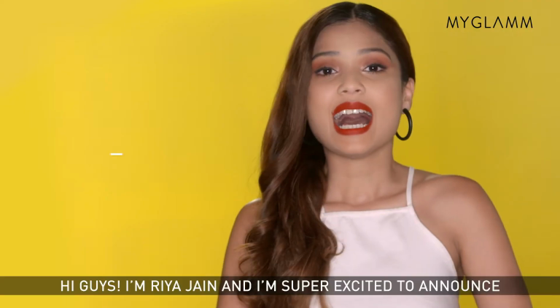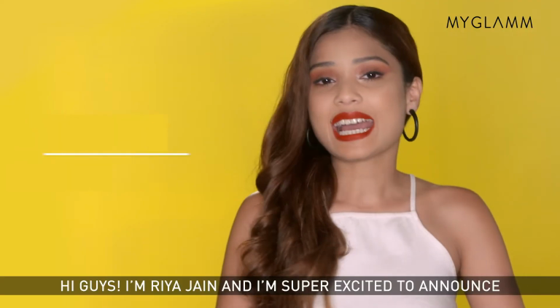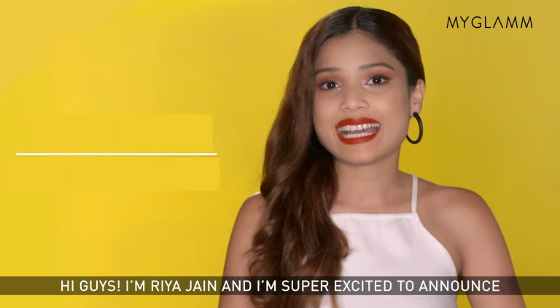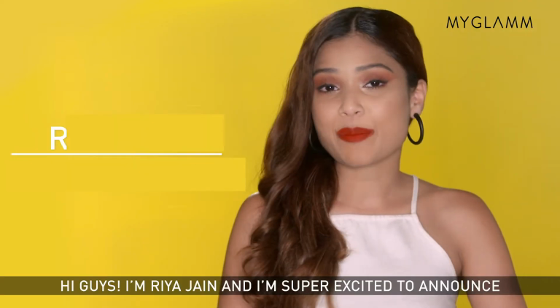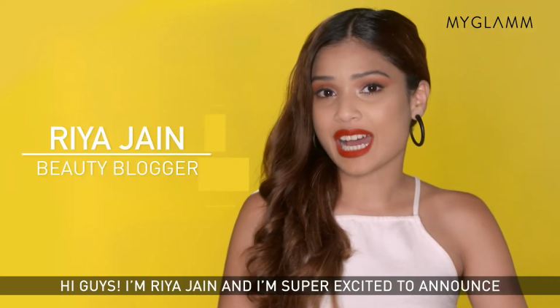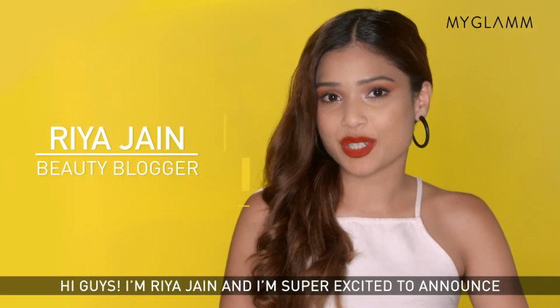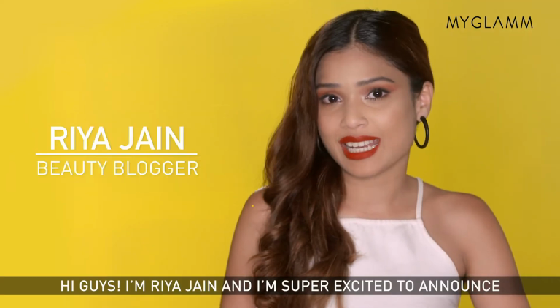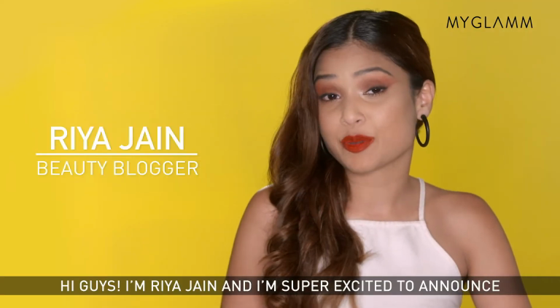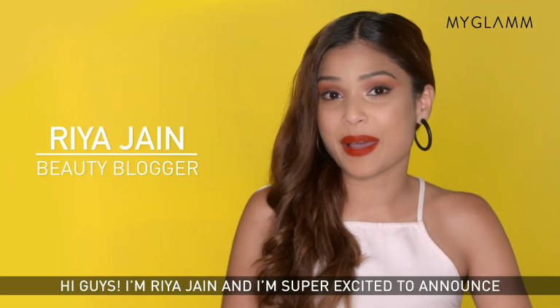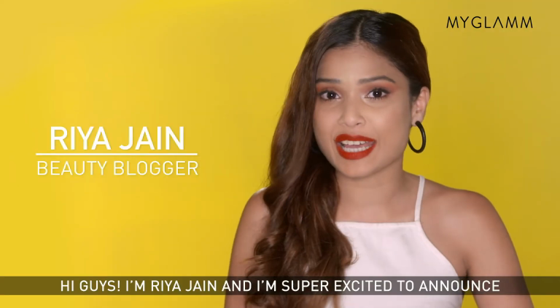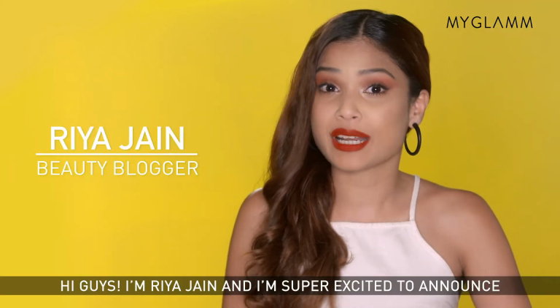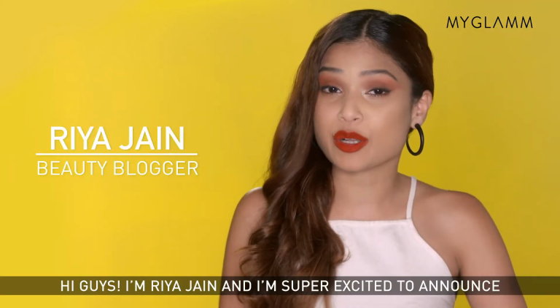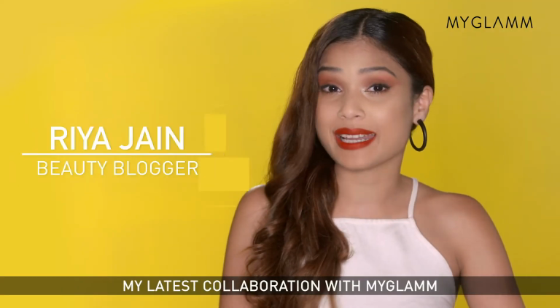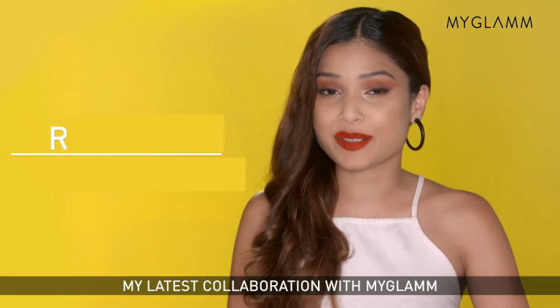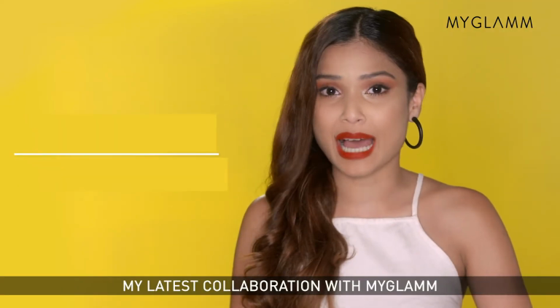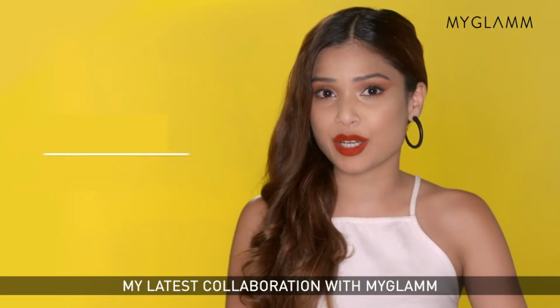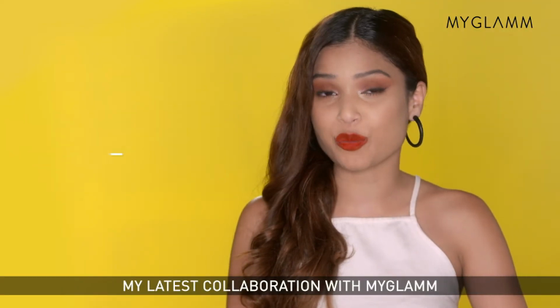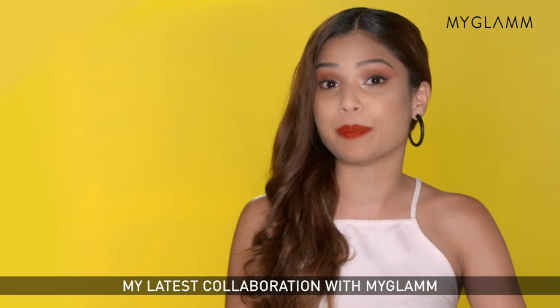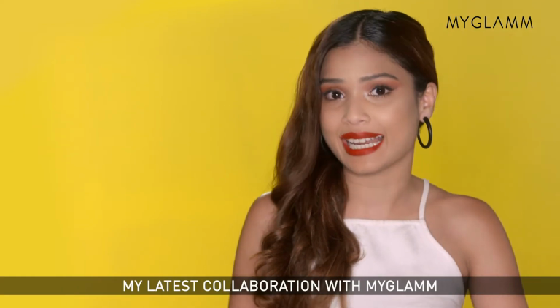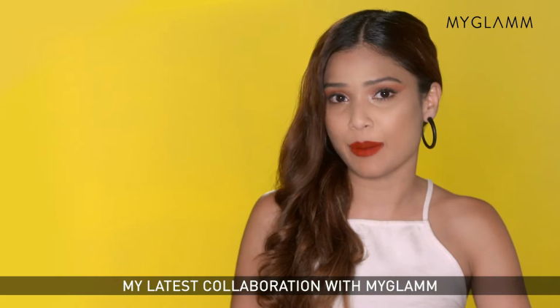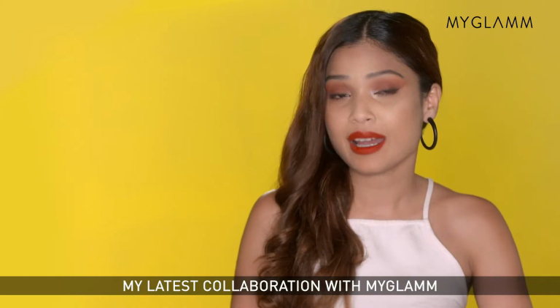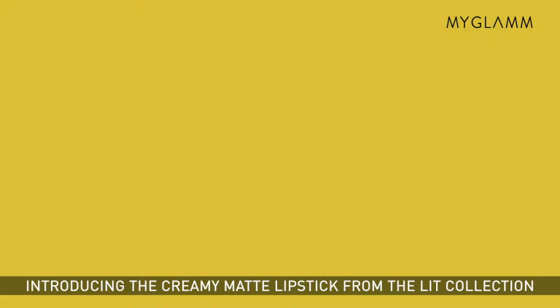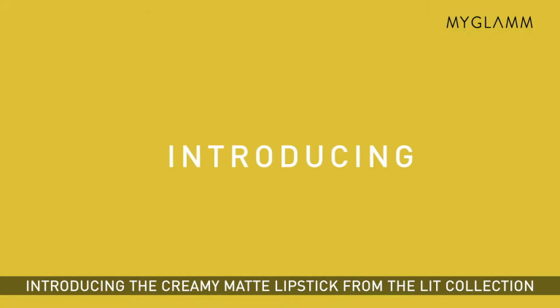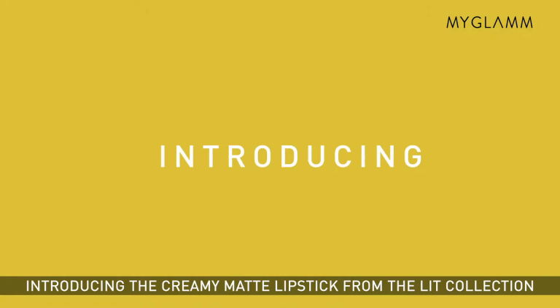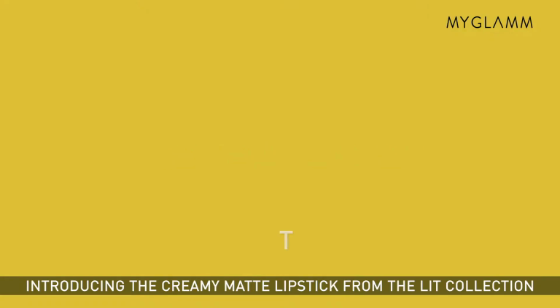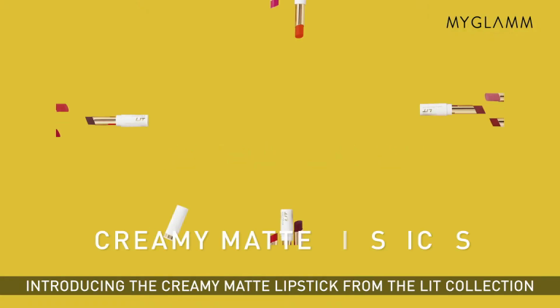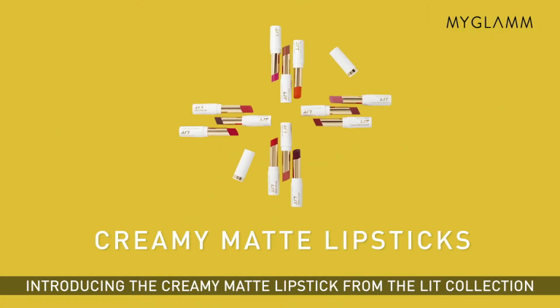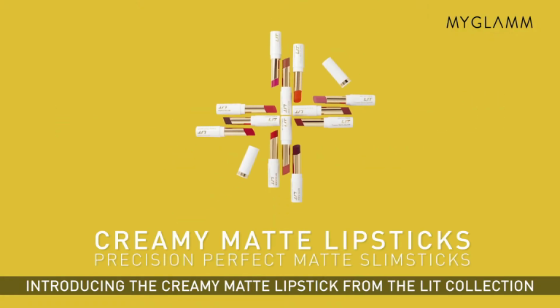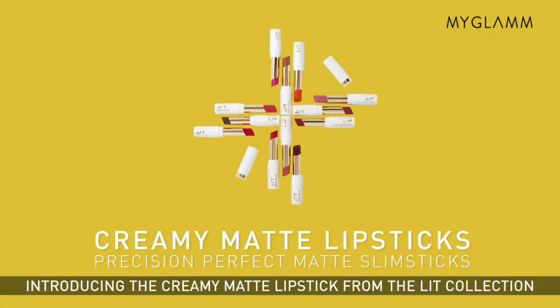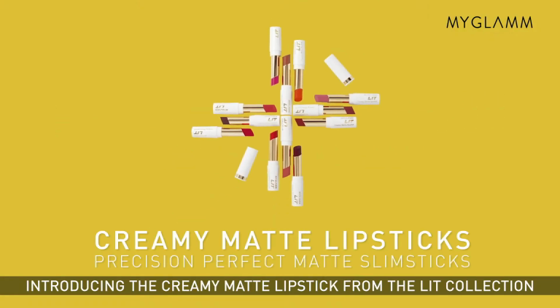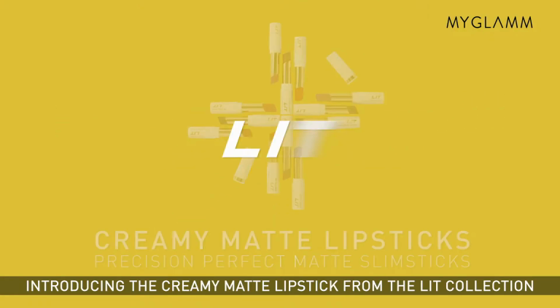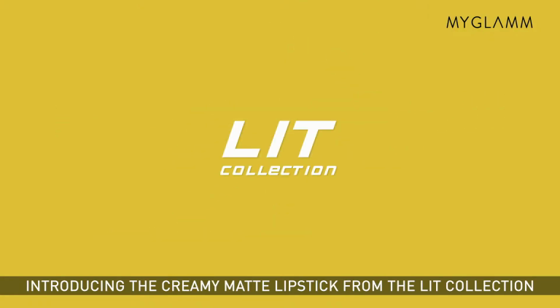Hi guys, I'm Ria Jain and I'm super excited to announce my latest collaboration with MyGlam. Introducing Creamy Matte Lipstick from the Lit Collection.